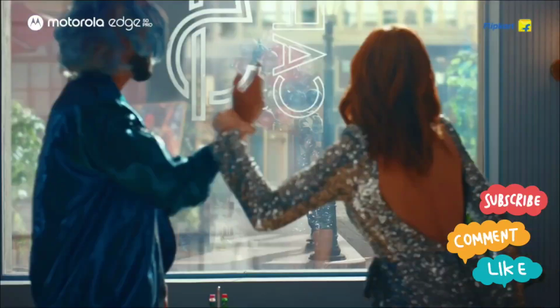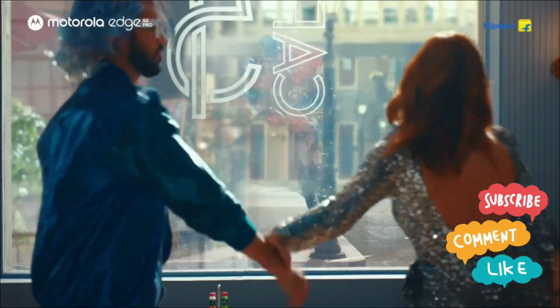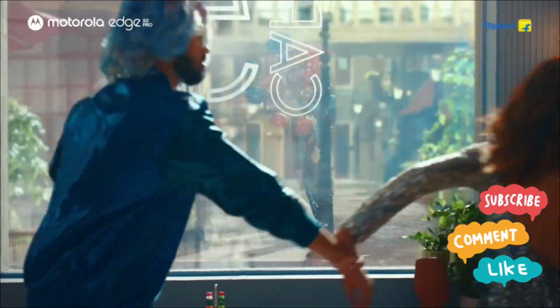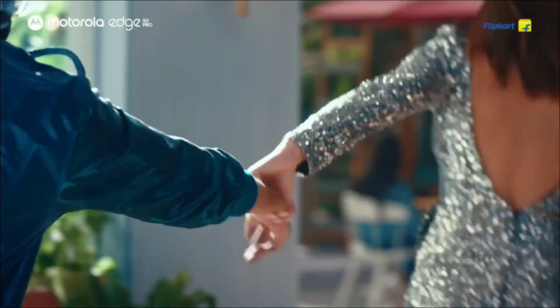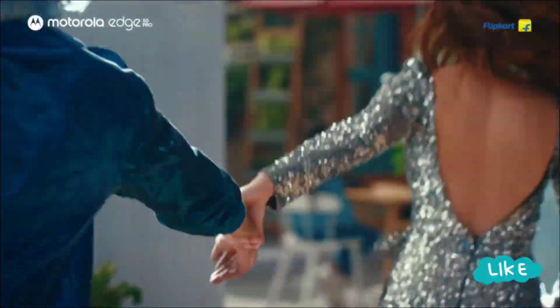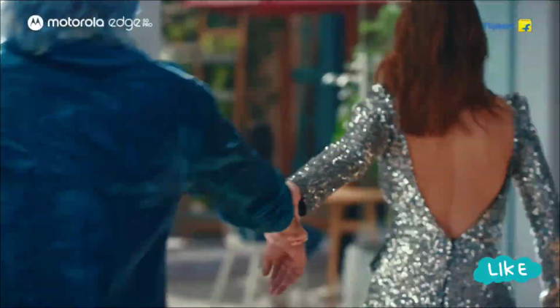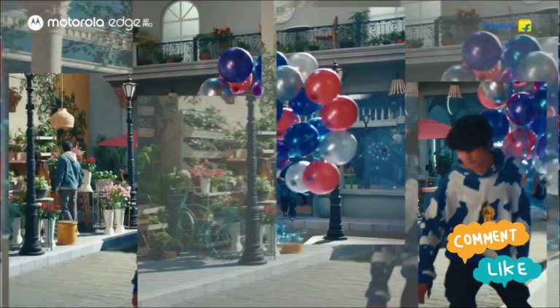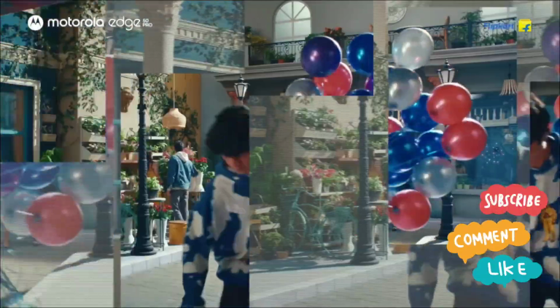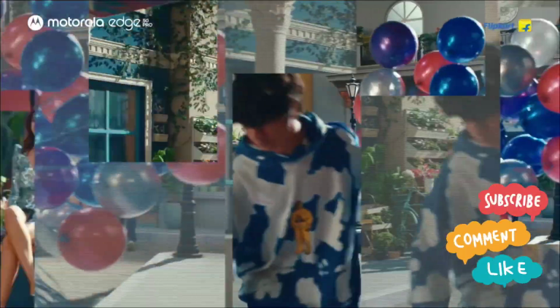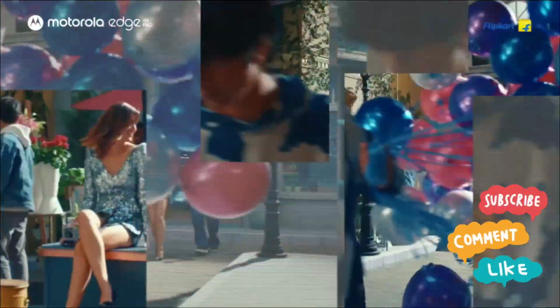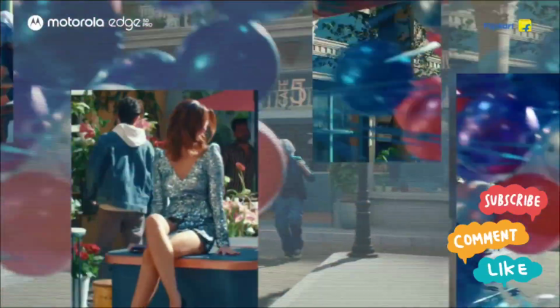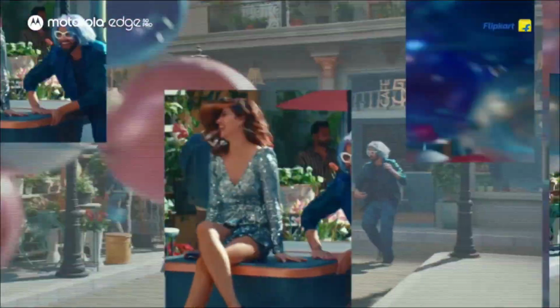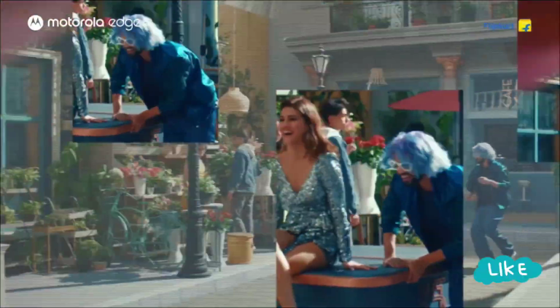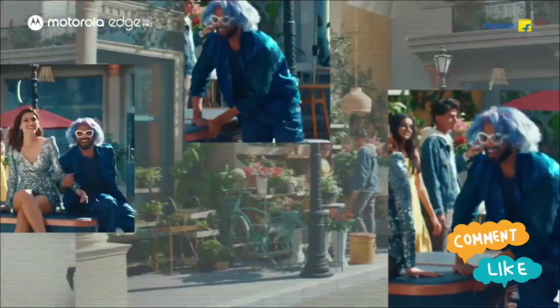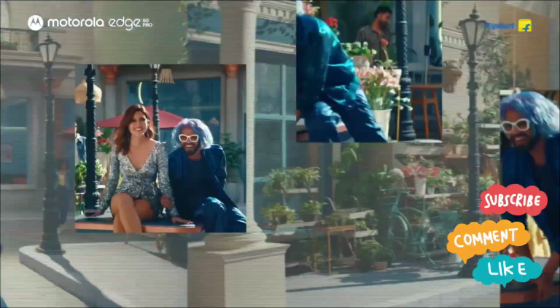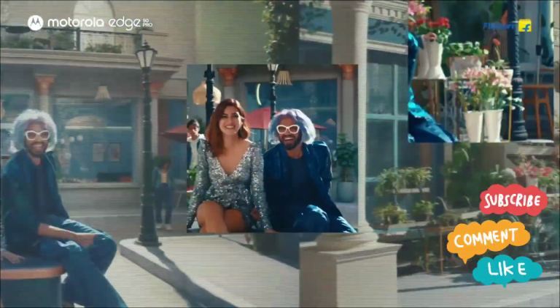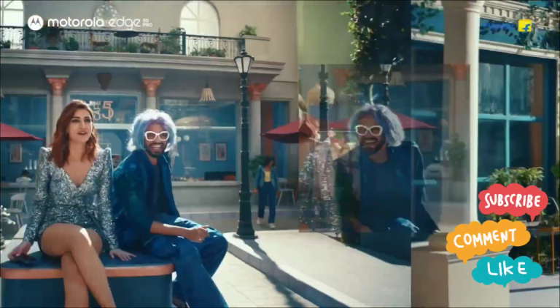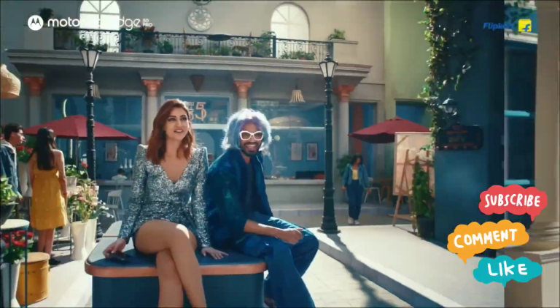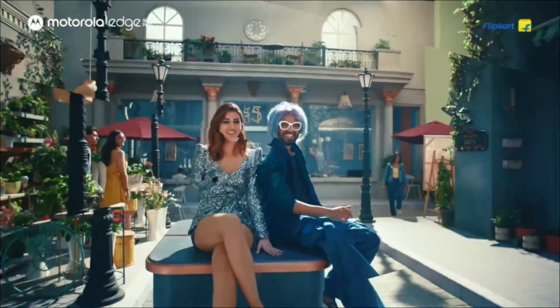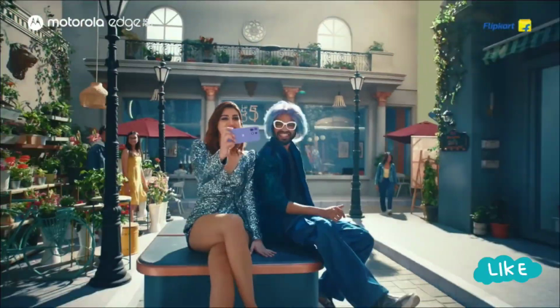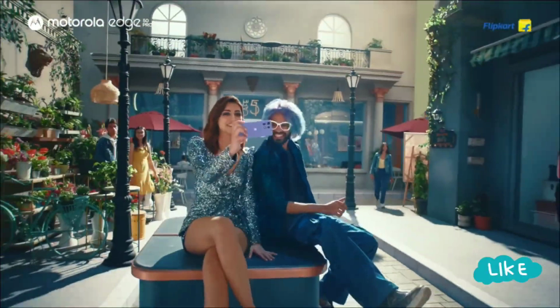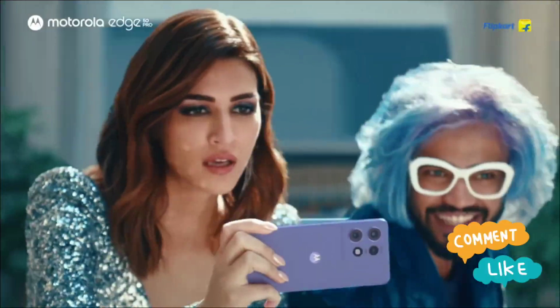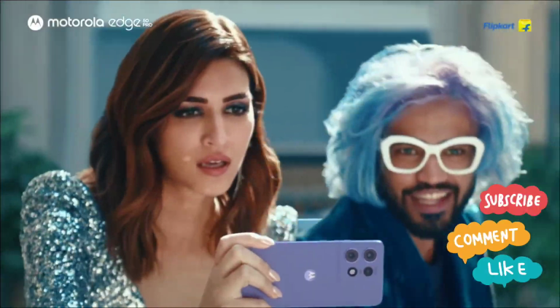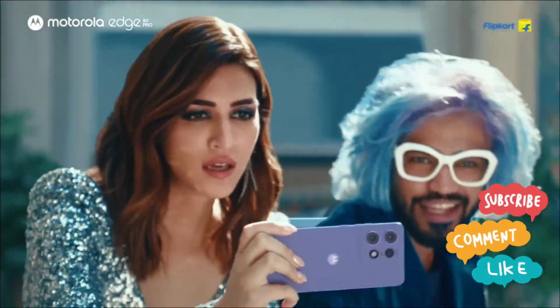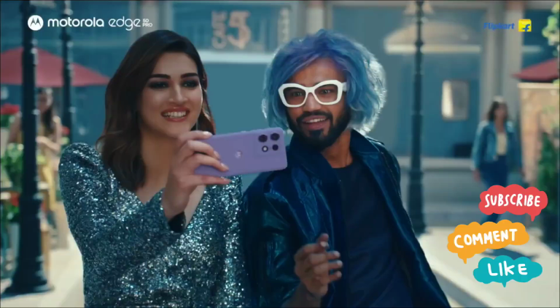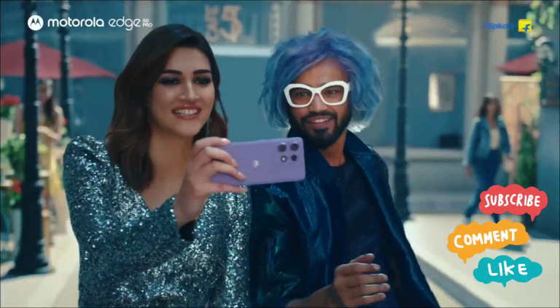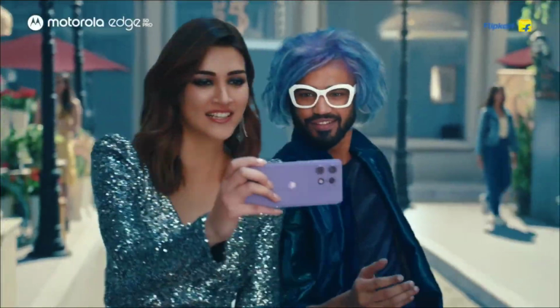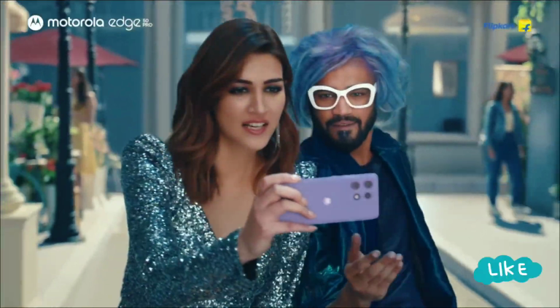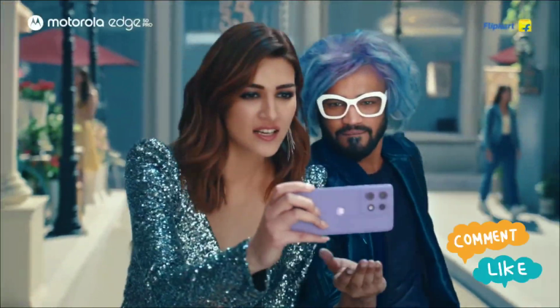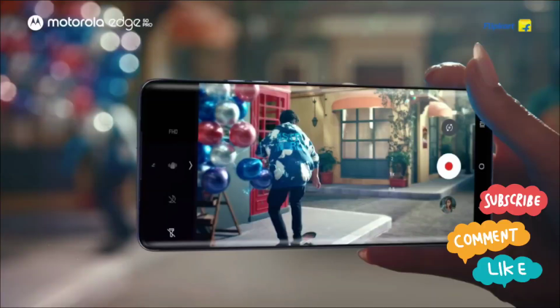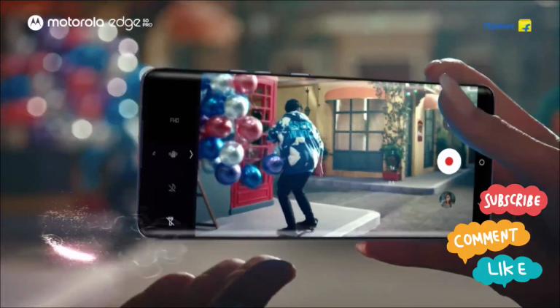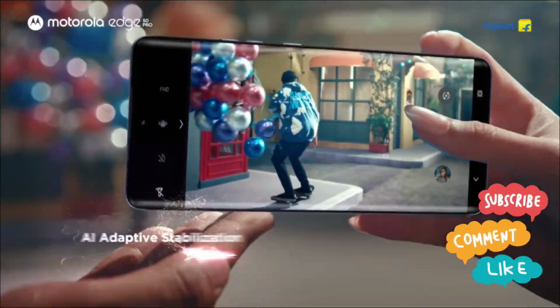And if you have any queries related to buying a new phone, you can comment in the comment section and I will reply back.